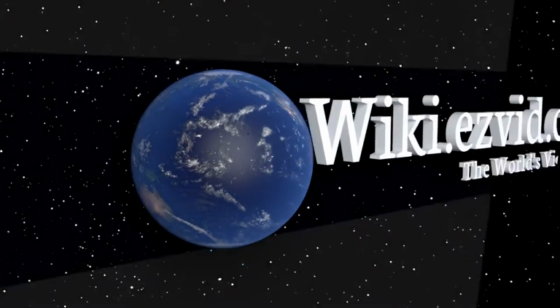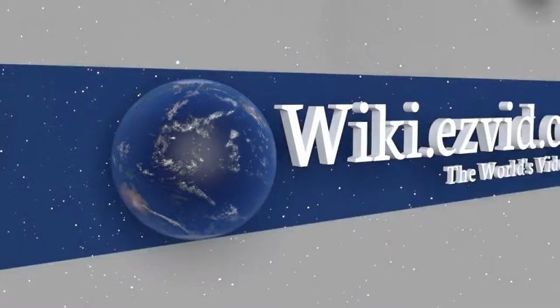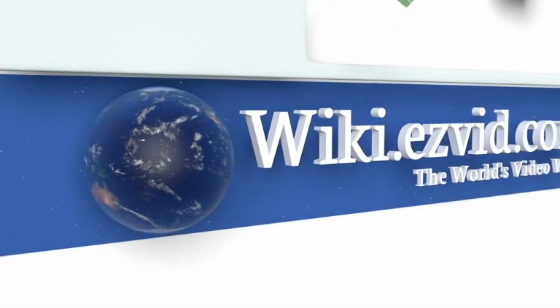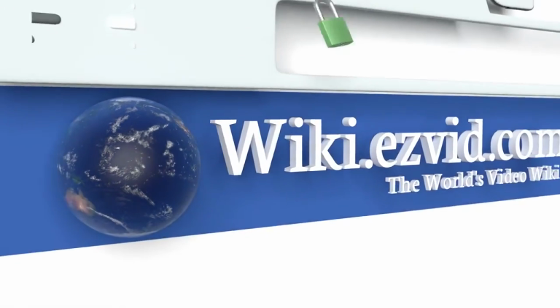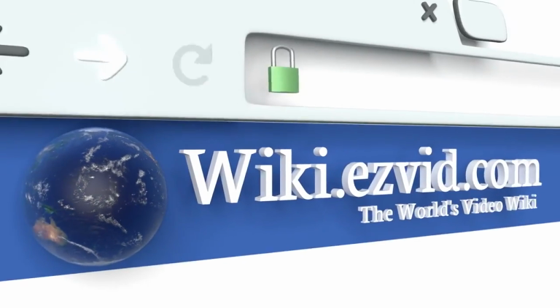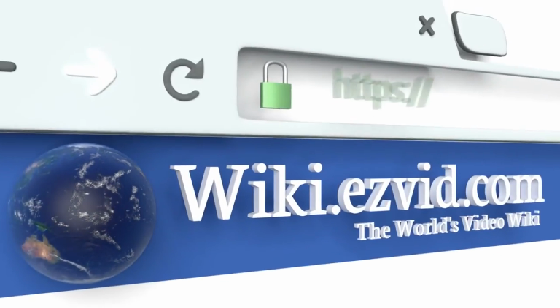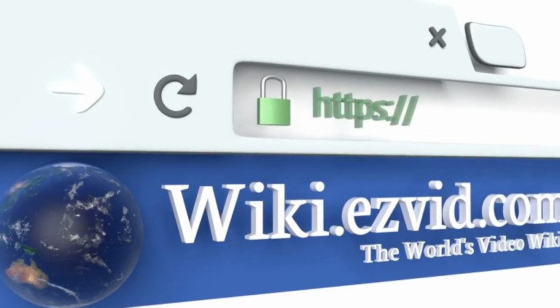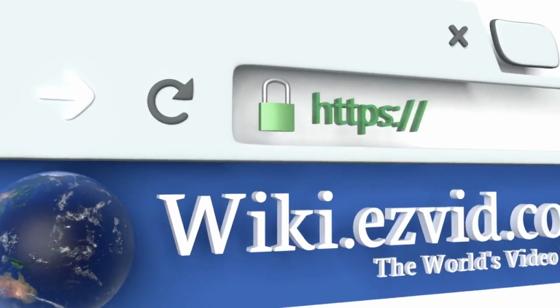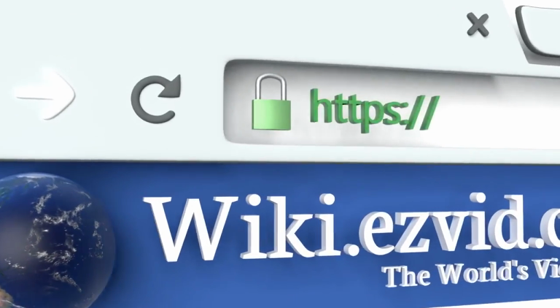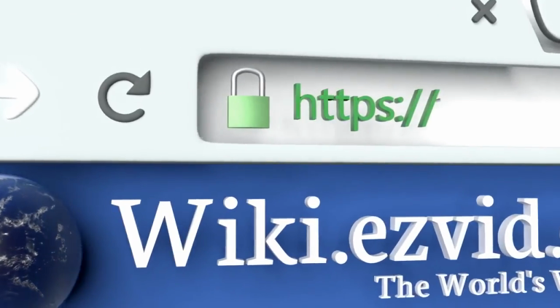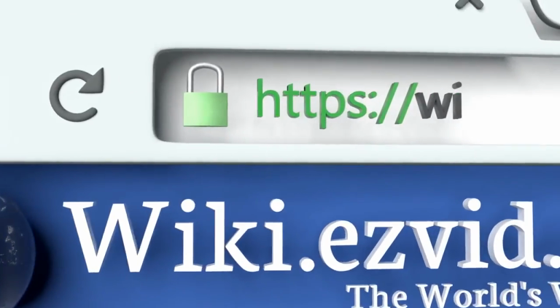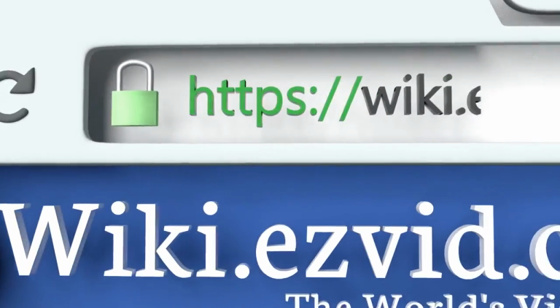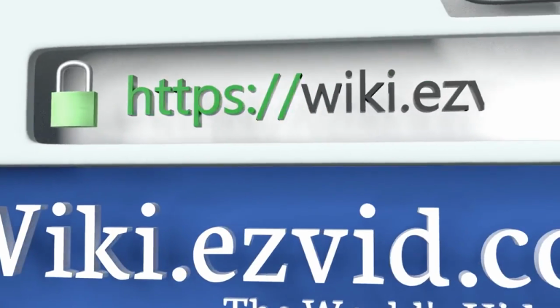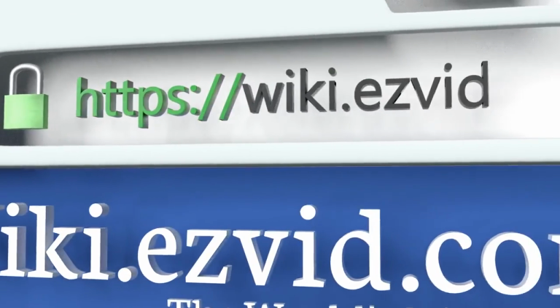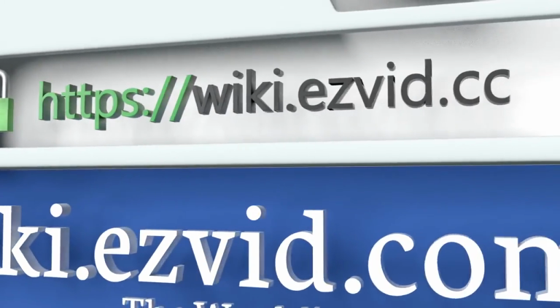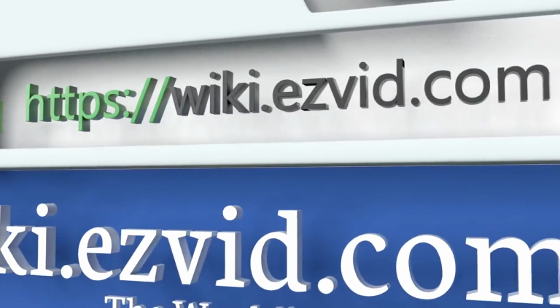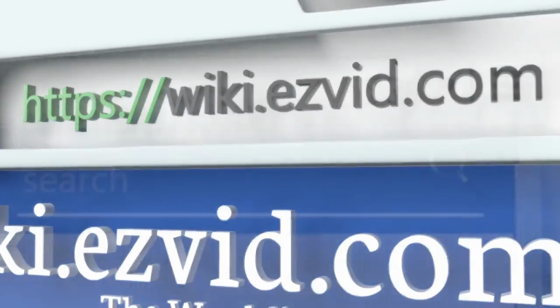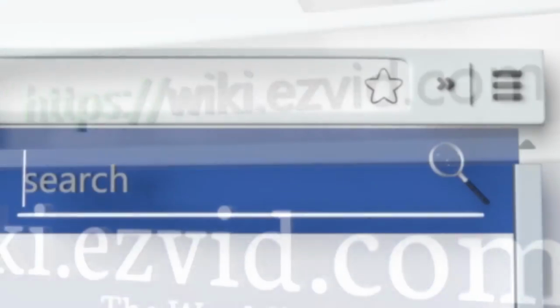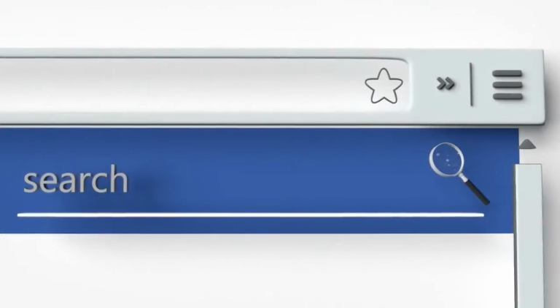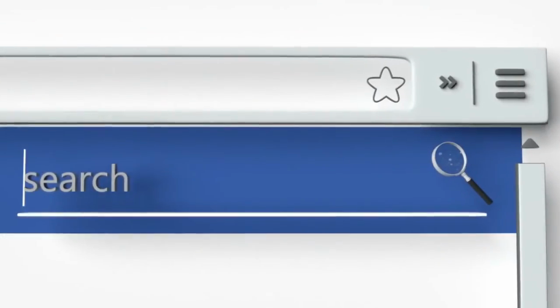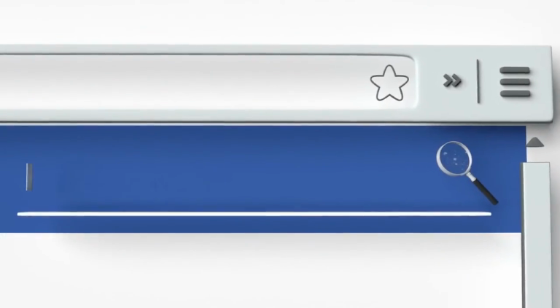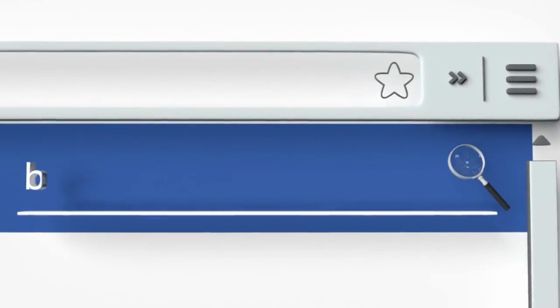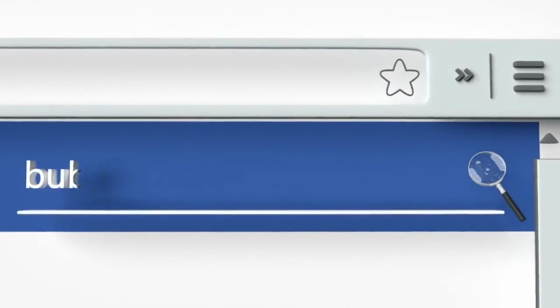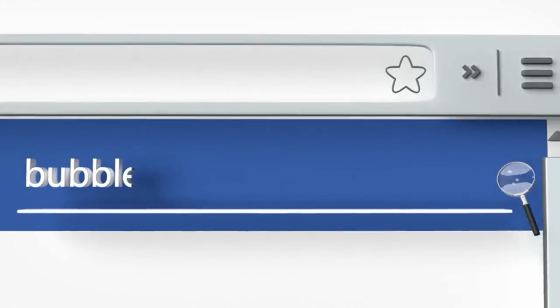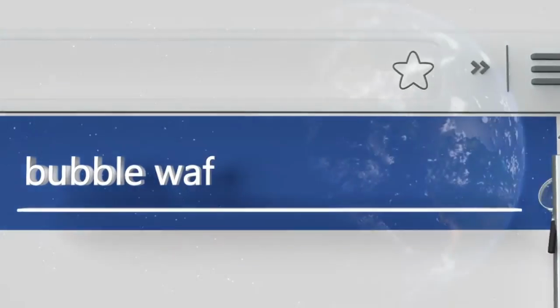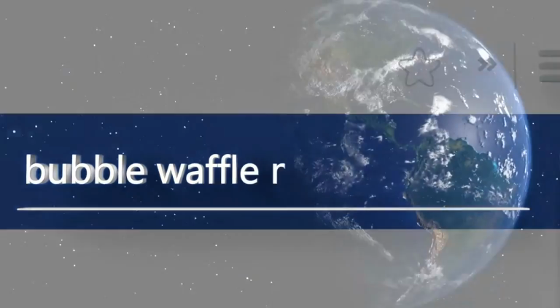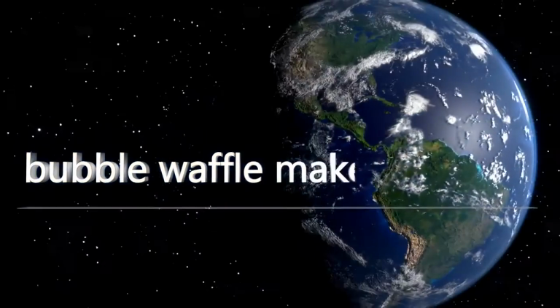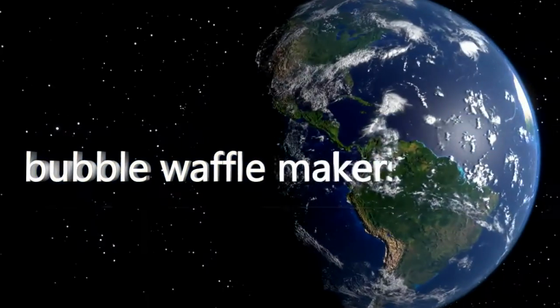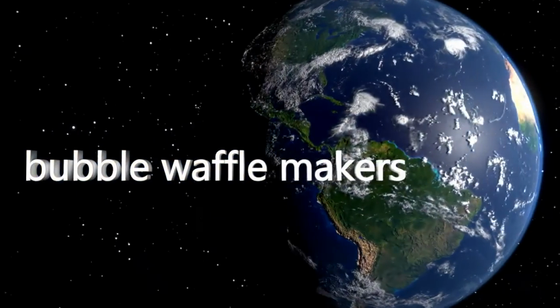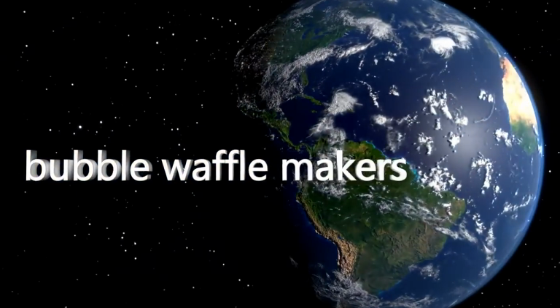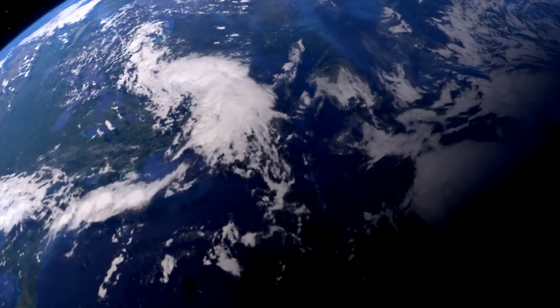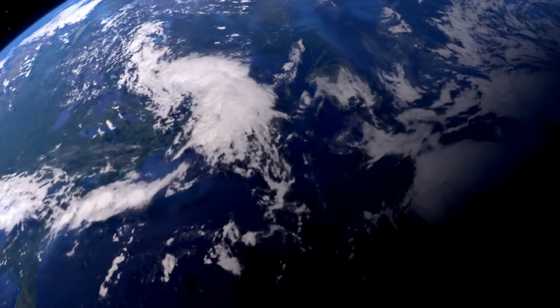To see all of our choices, go to wiki.easyvid.com and search for bubble waffle makers, or click beneath this video.